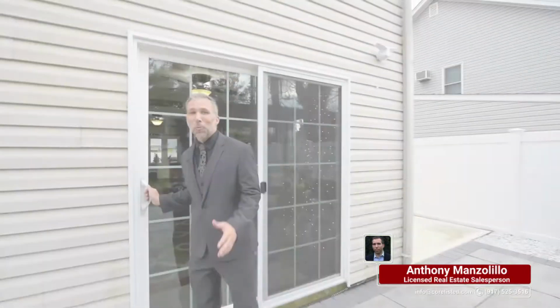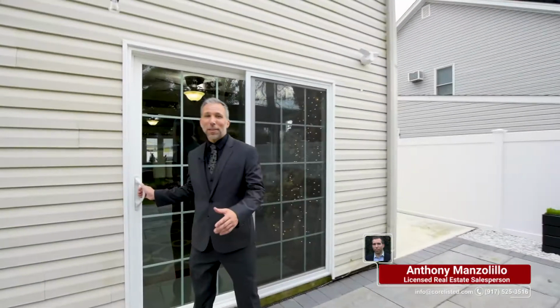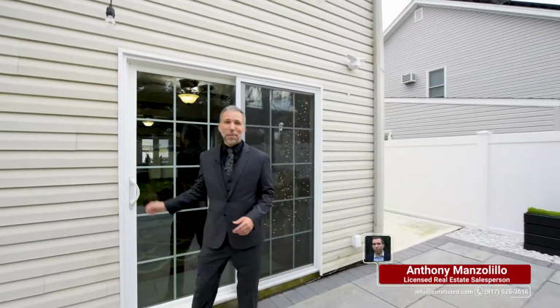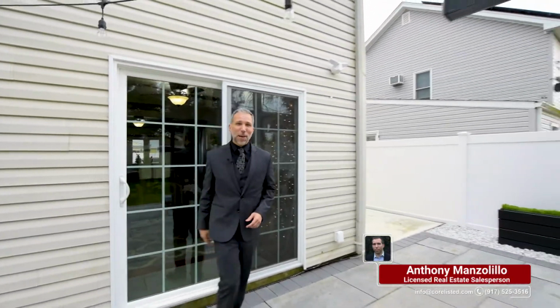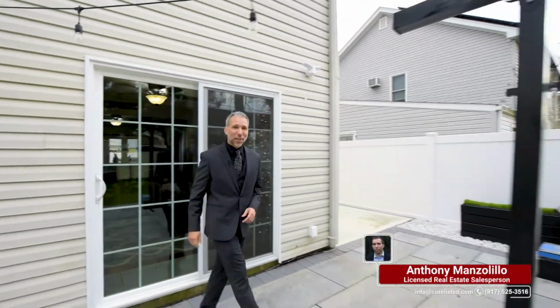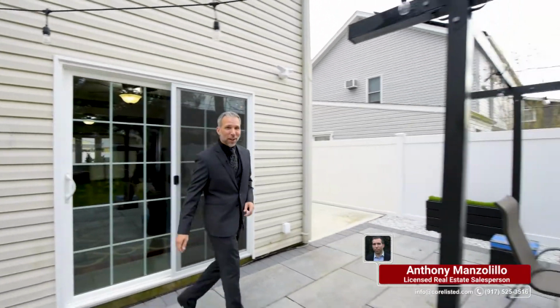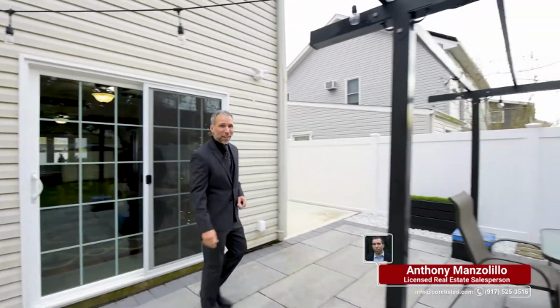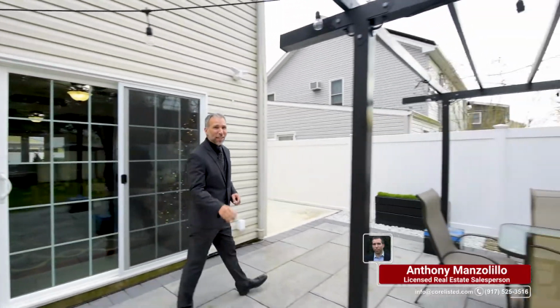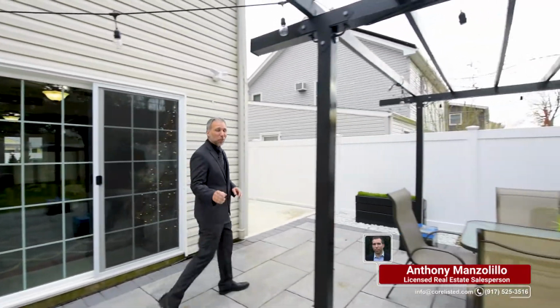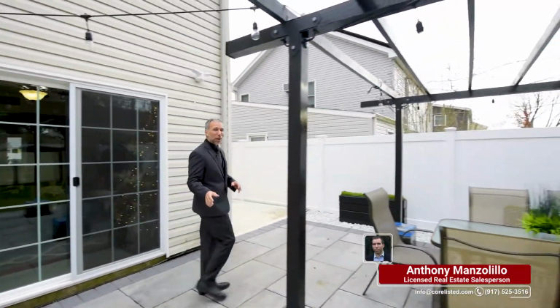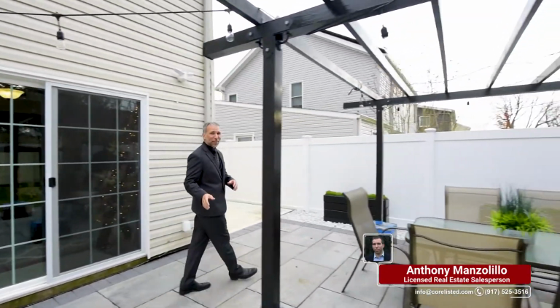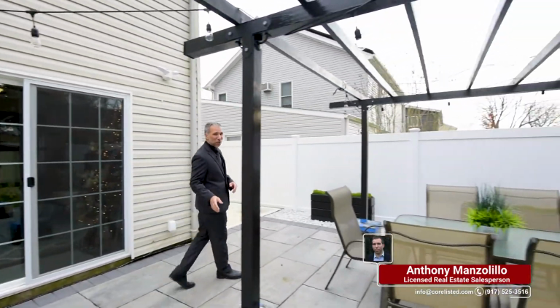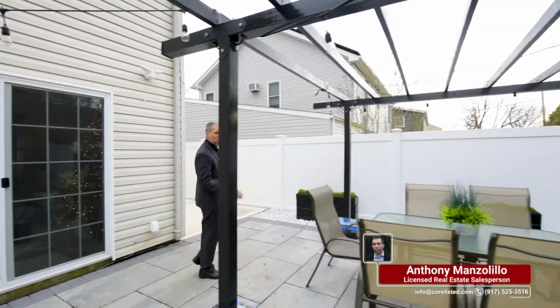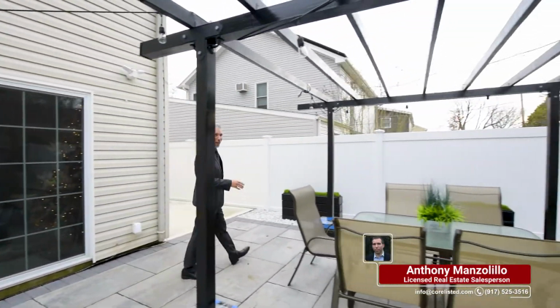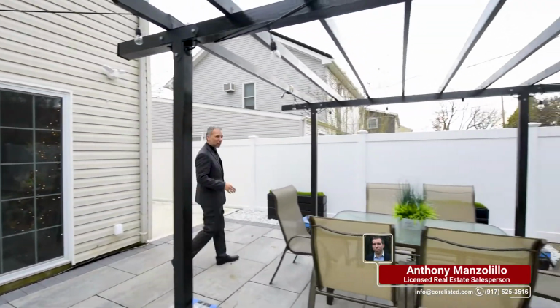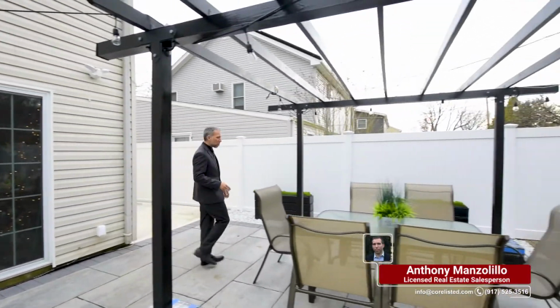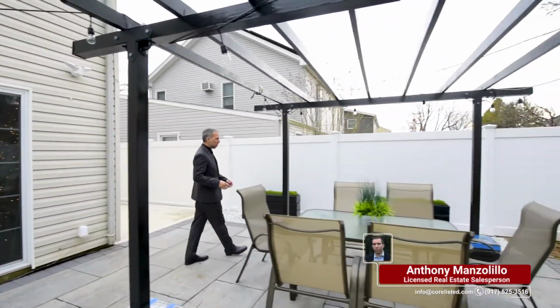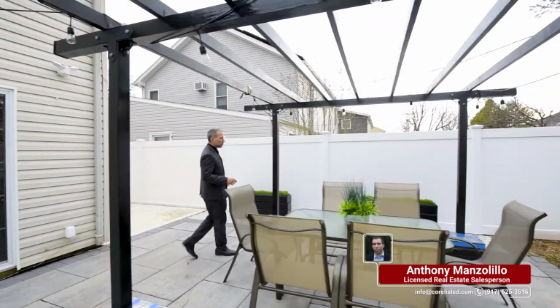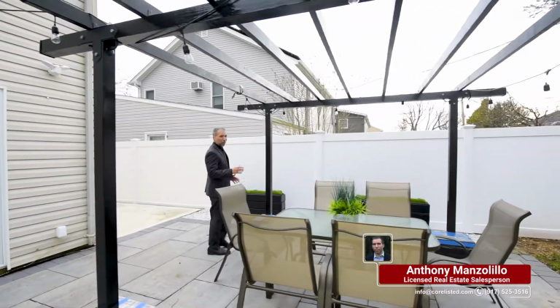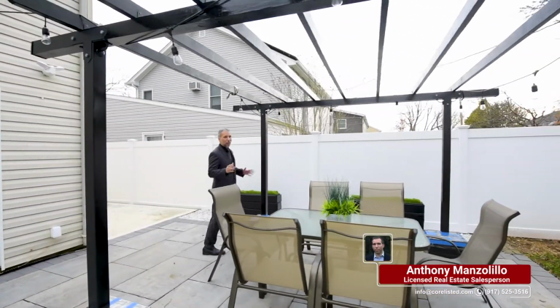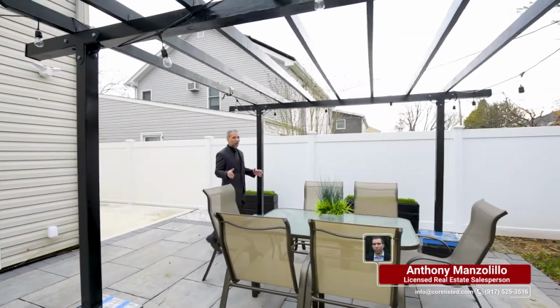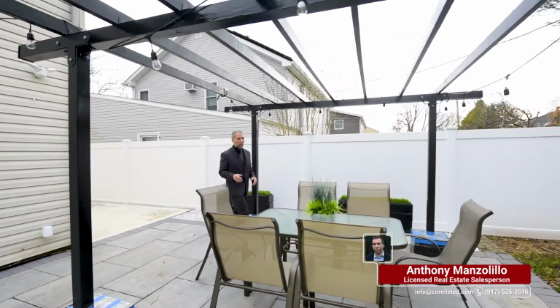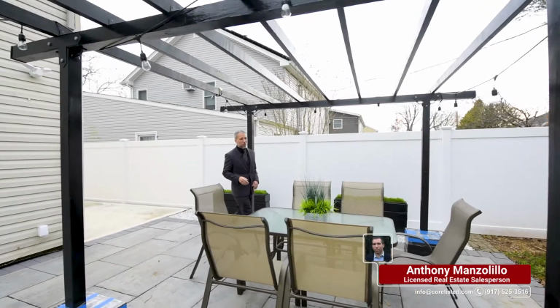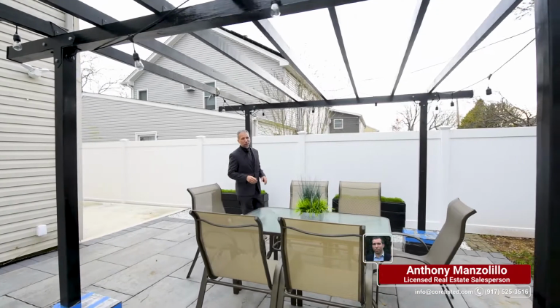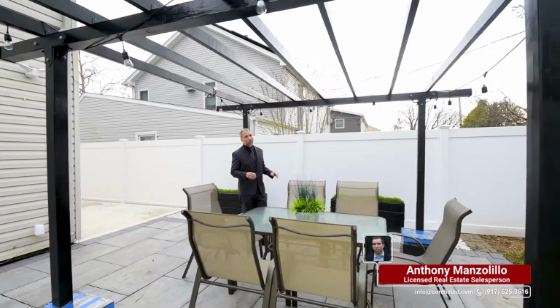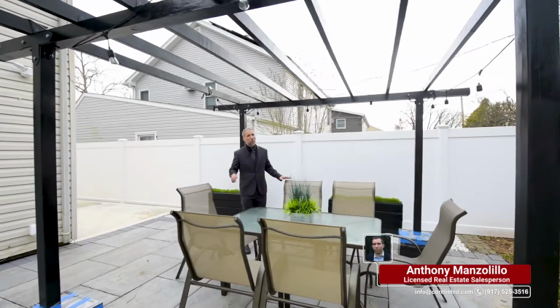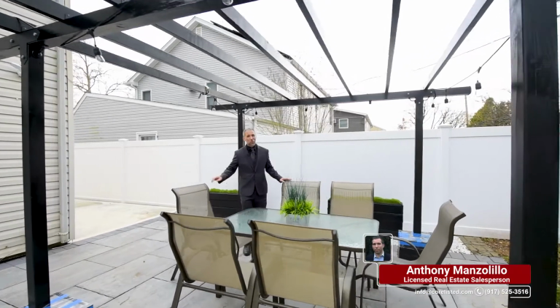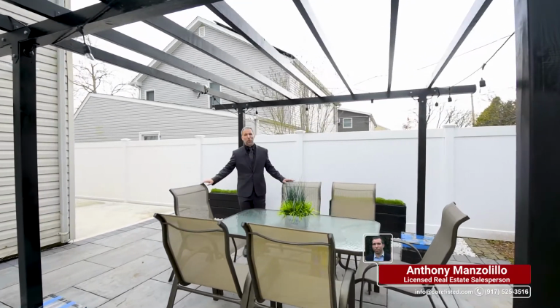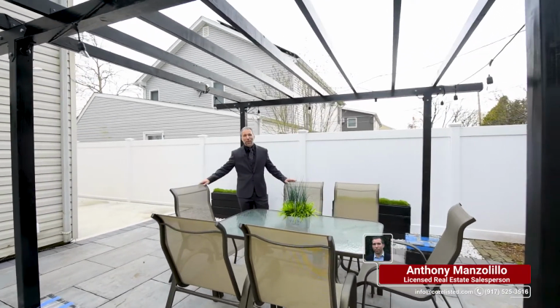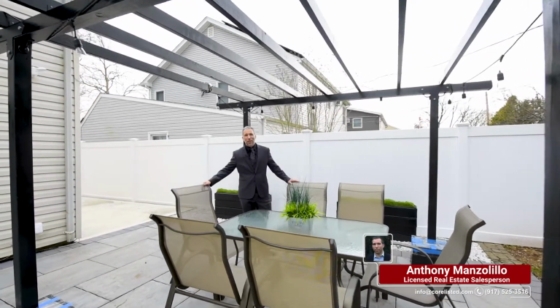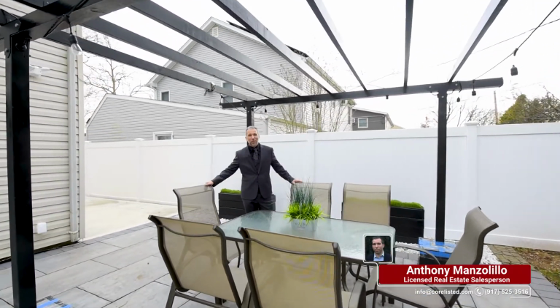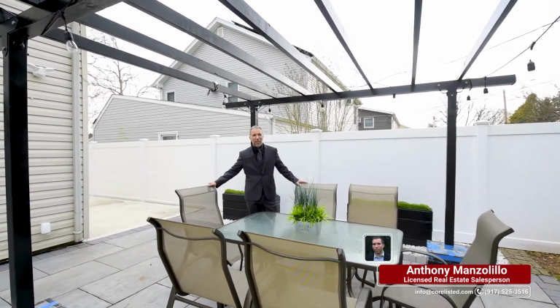Welcome to the backyard. It's a great stone patio — you can put a lot of people here. It's a true entertainer's delight.